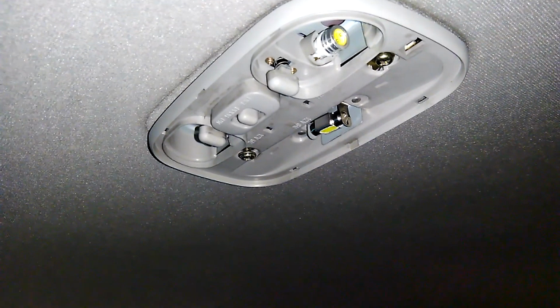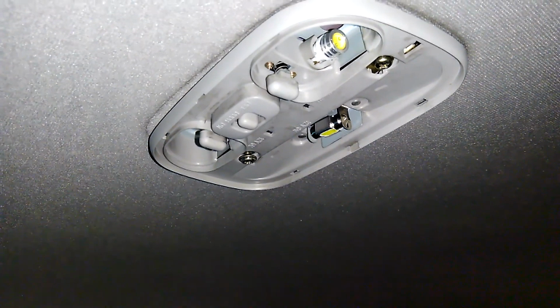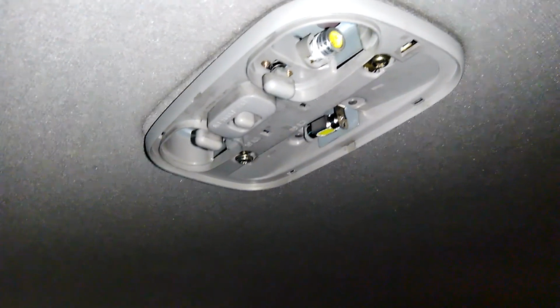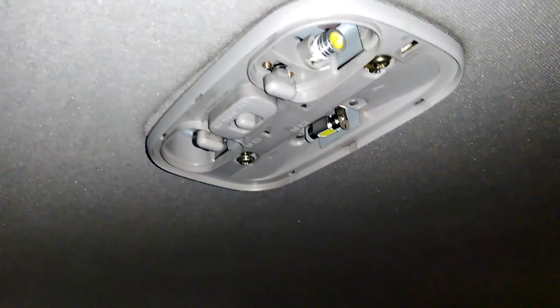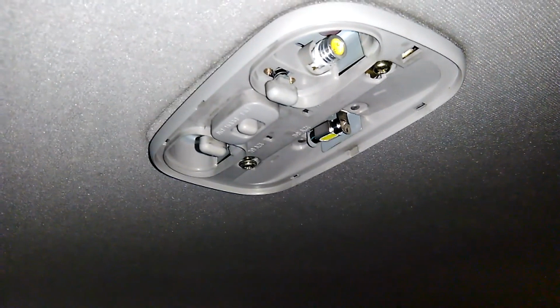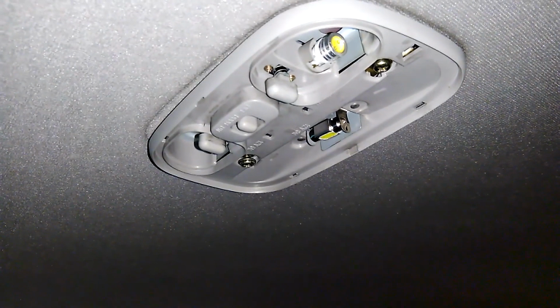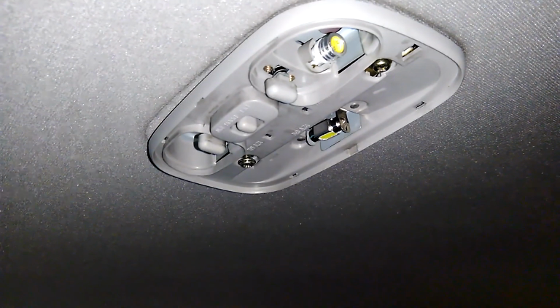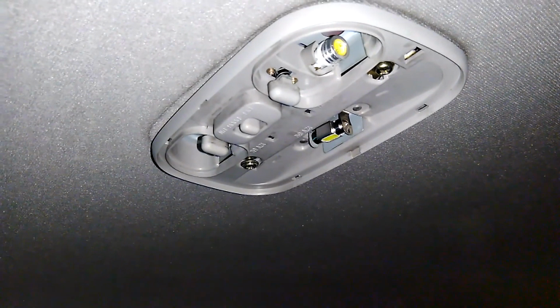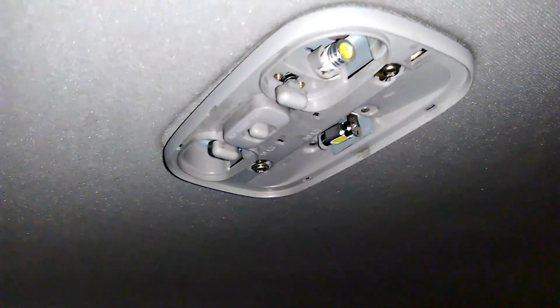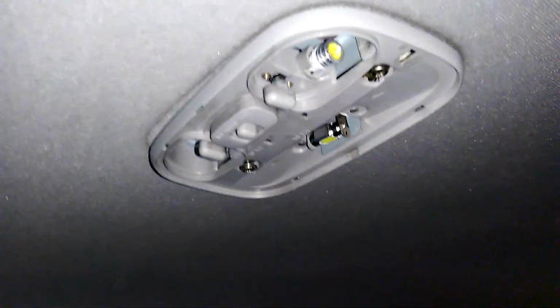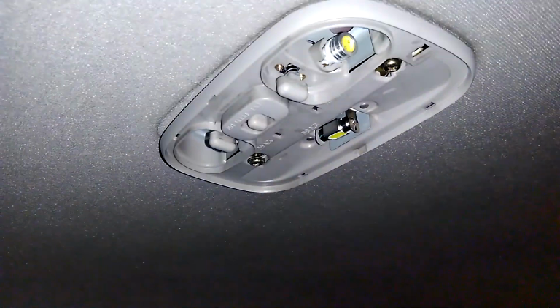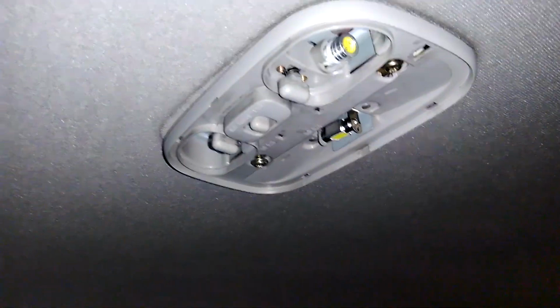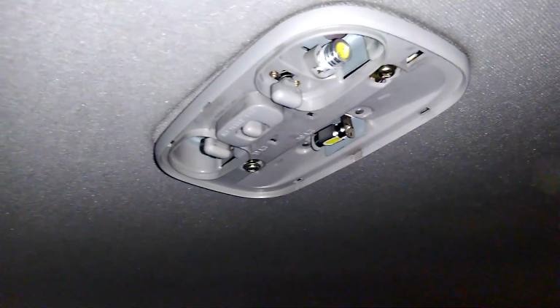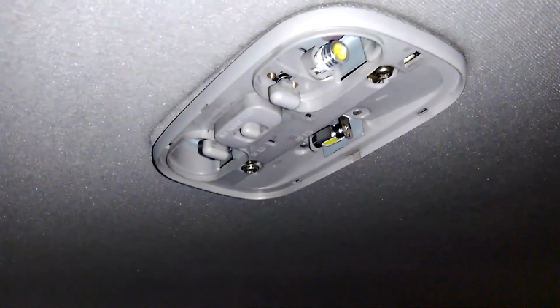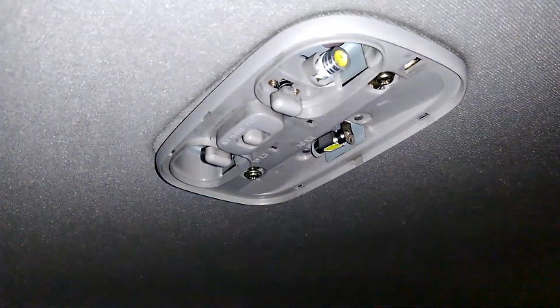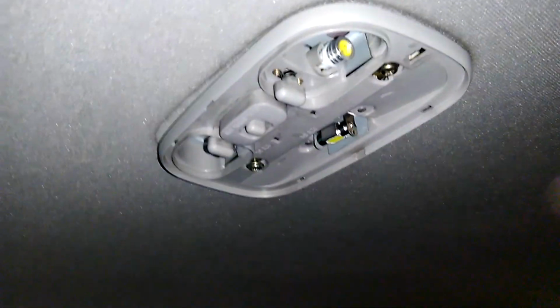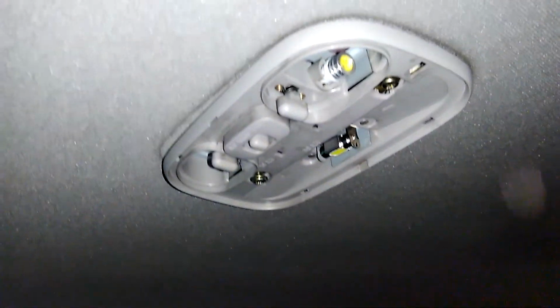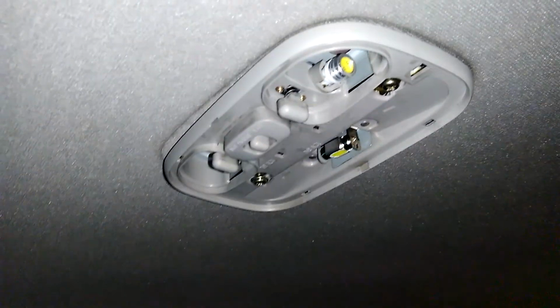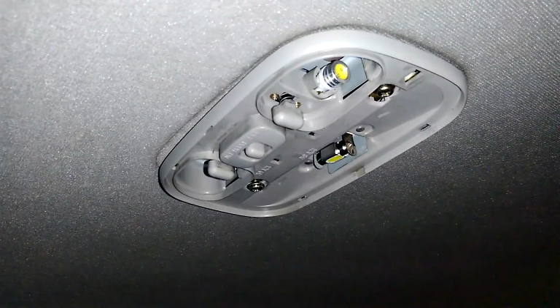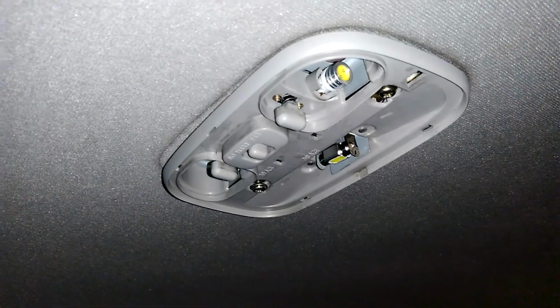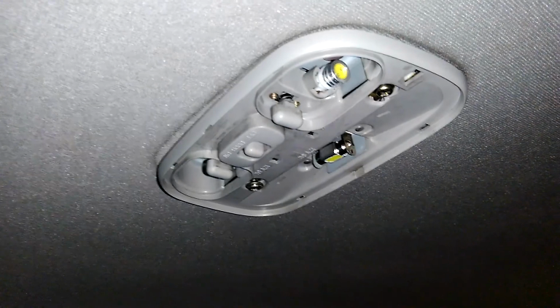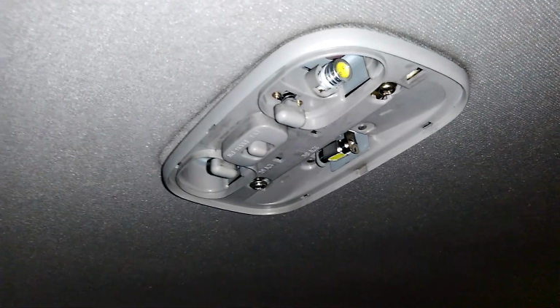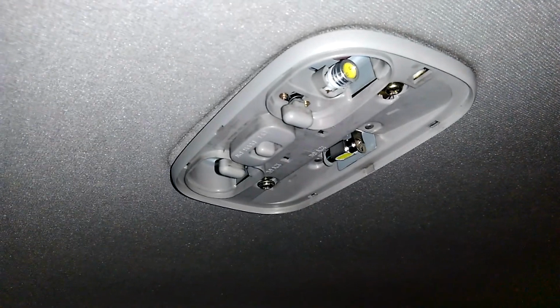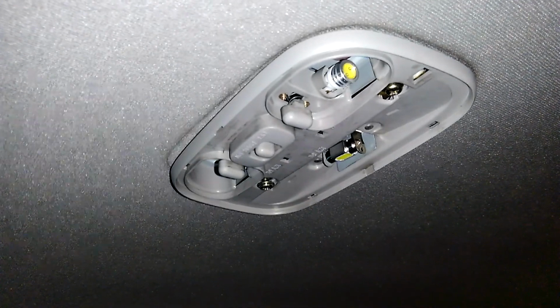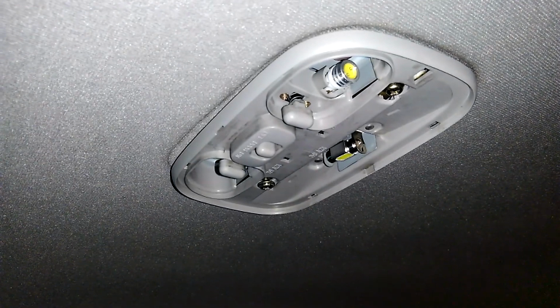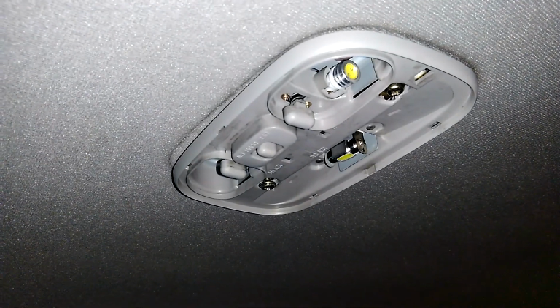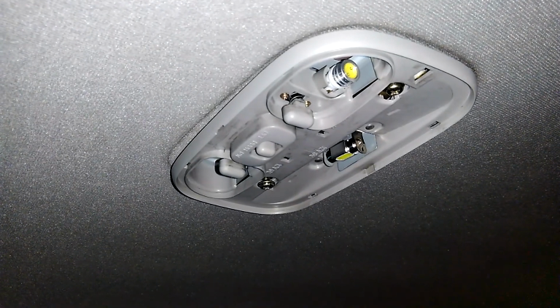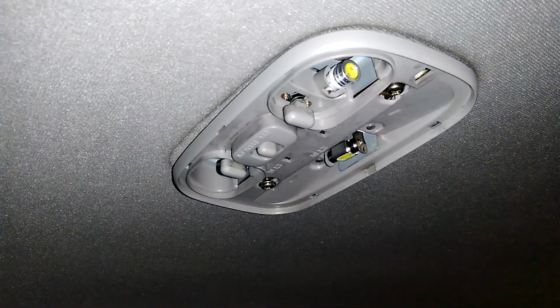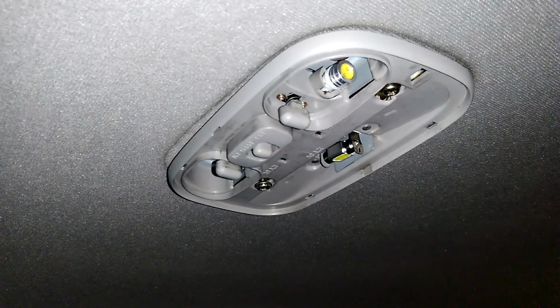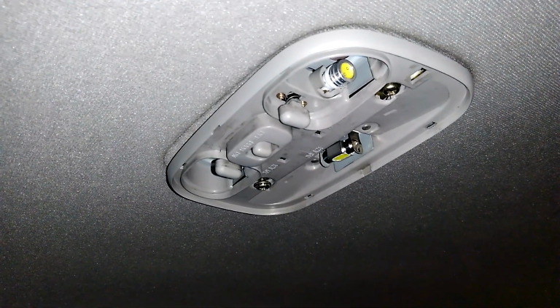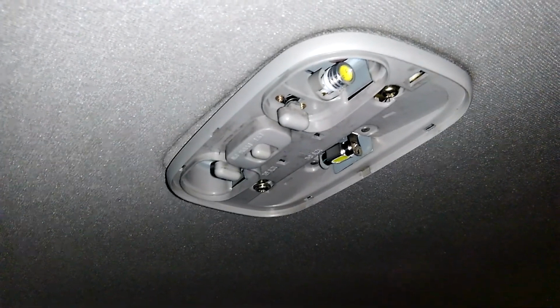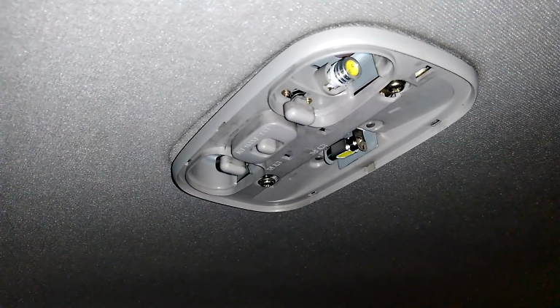Hi, welcome to the GF channel. Today we are fixing our interior lights.